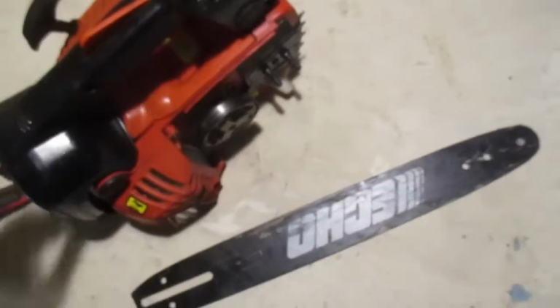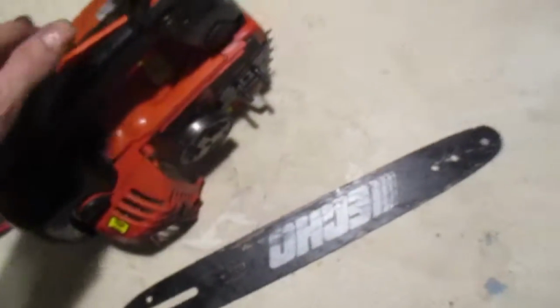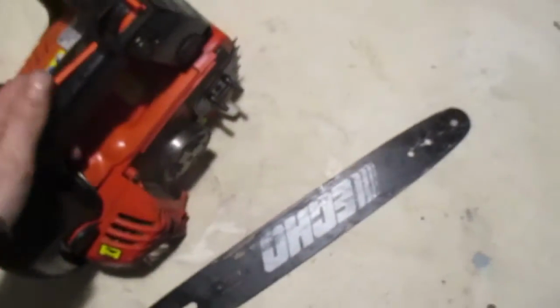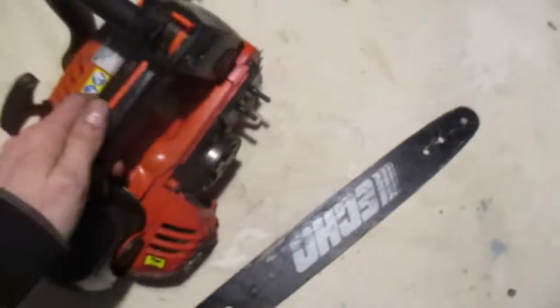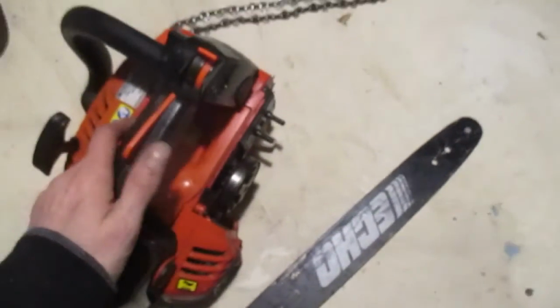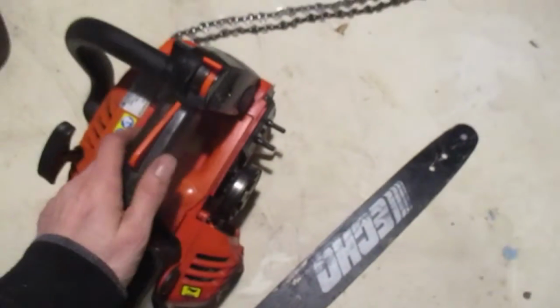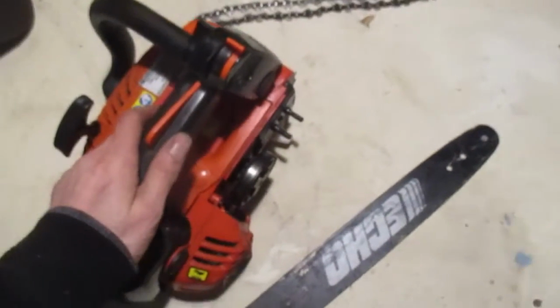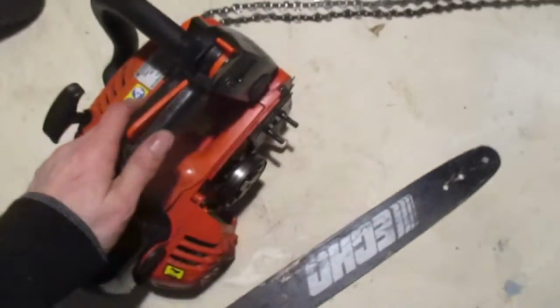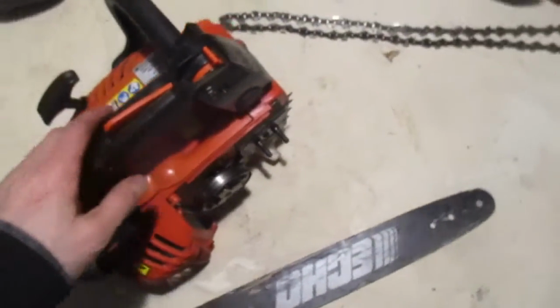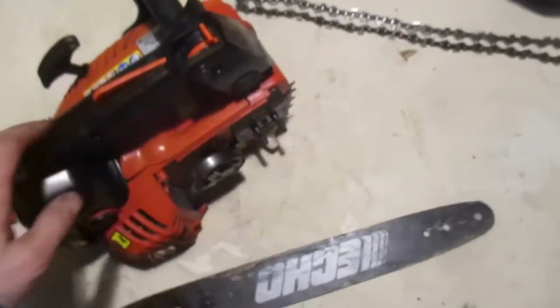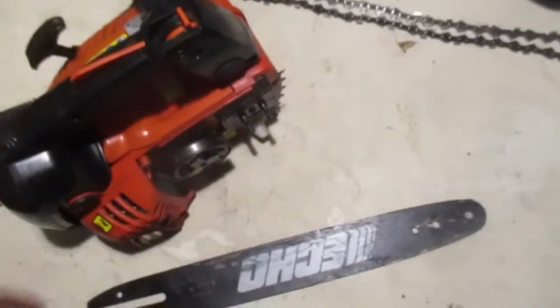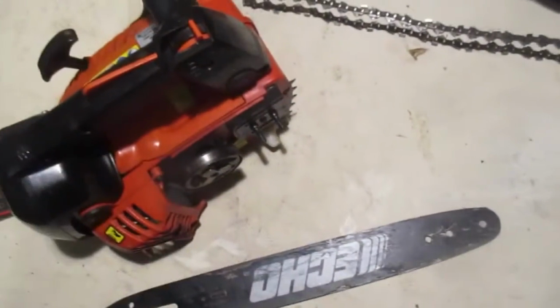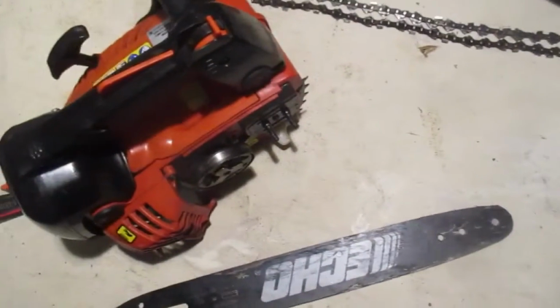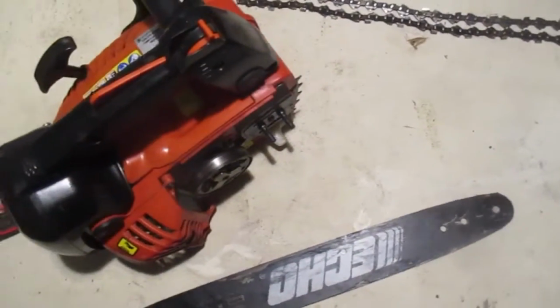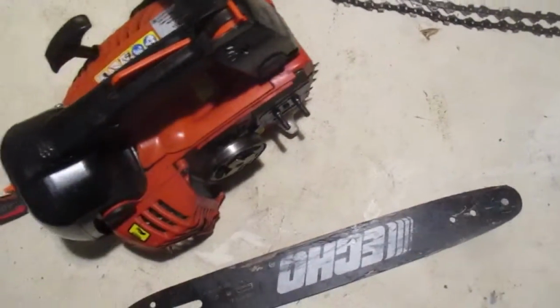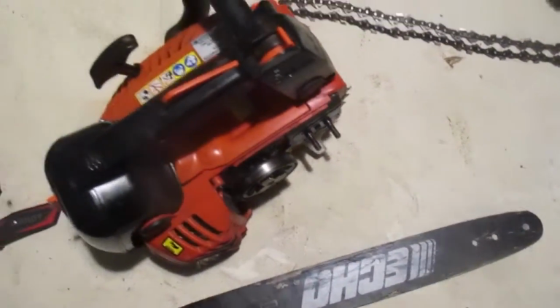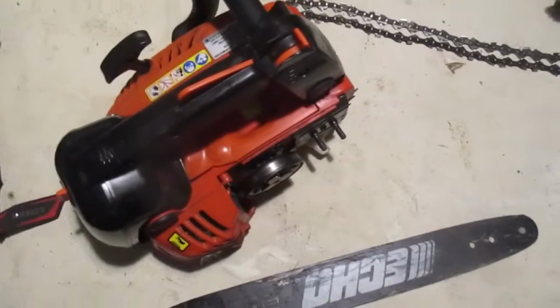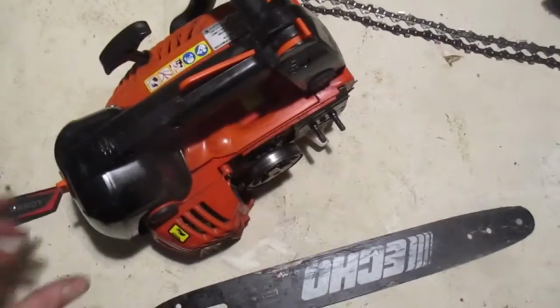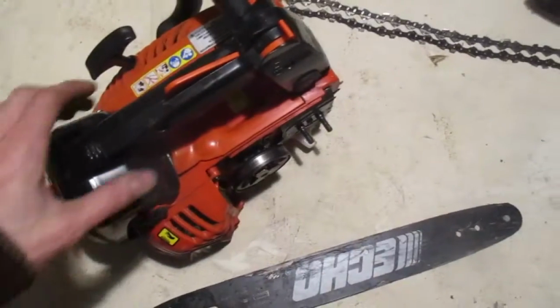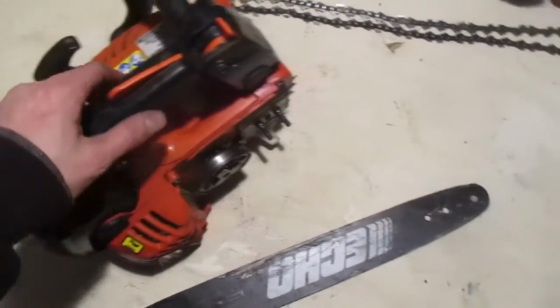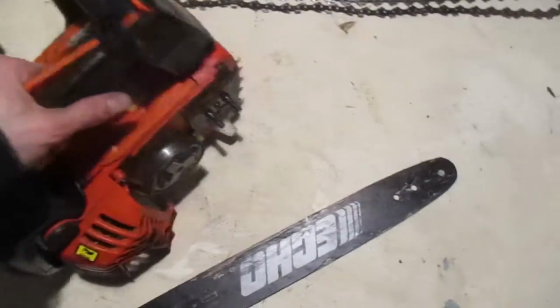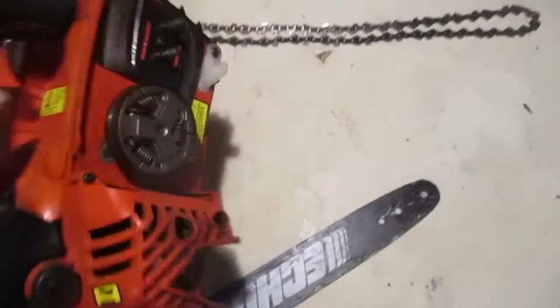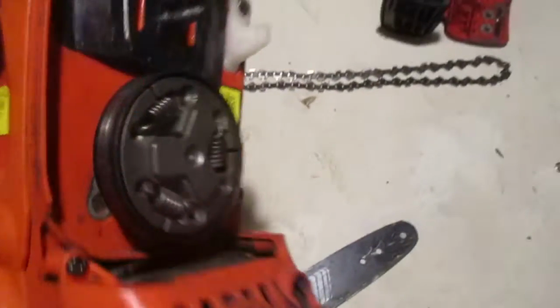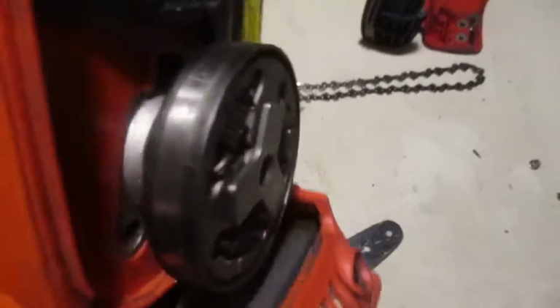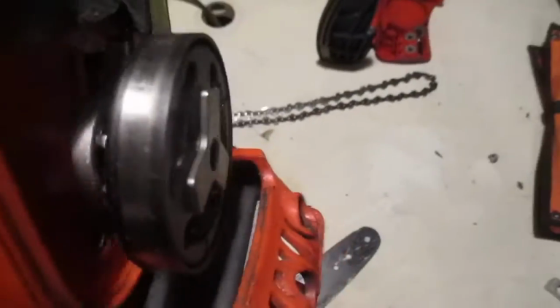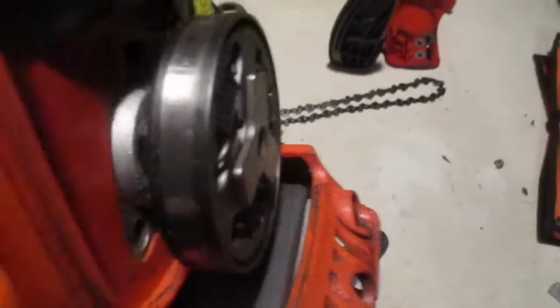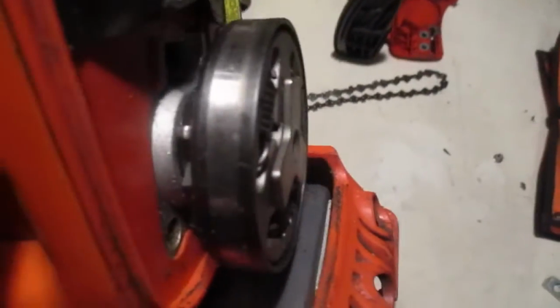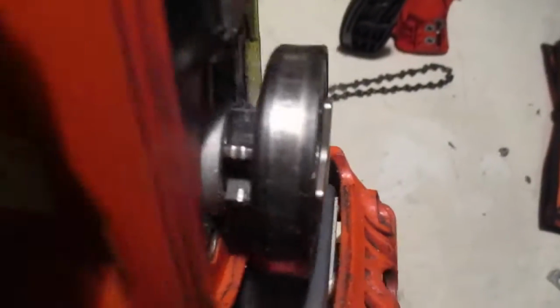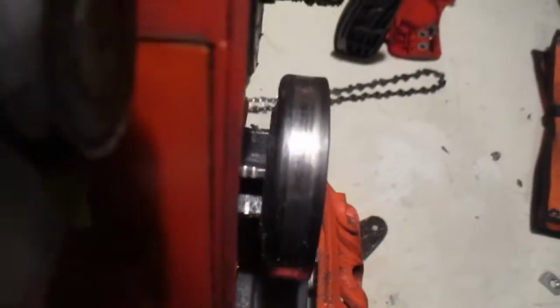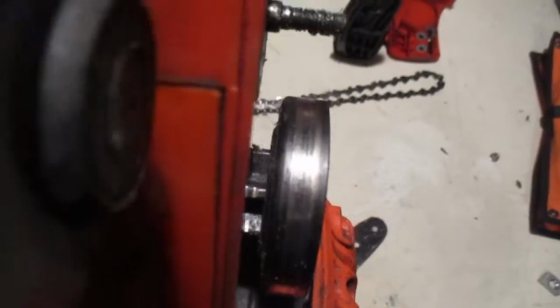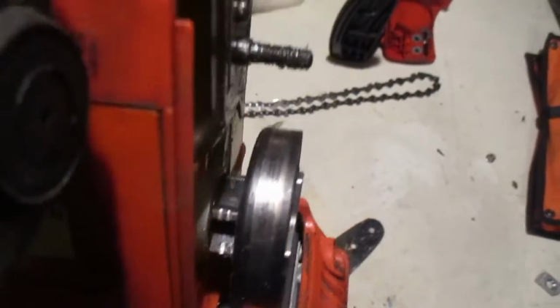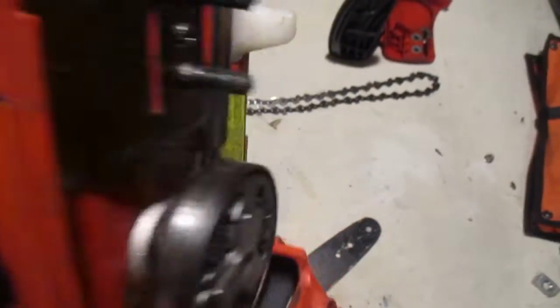Now you want to check your chain for any broken or worn parts. Make sure the sprocket's okay.